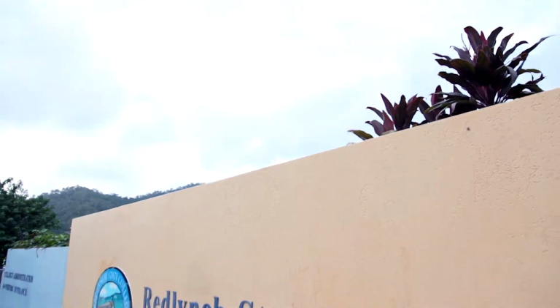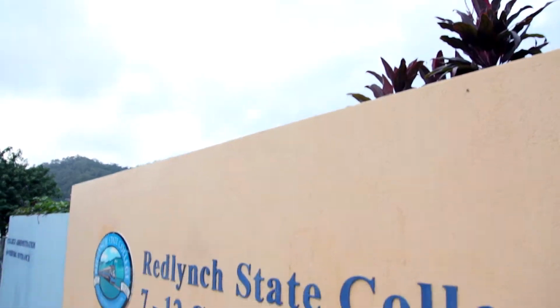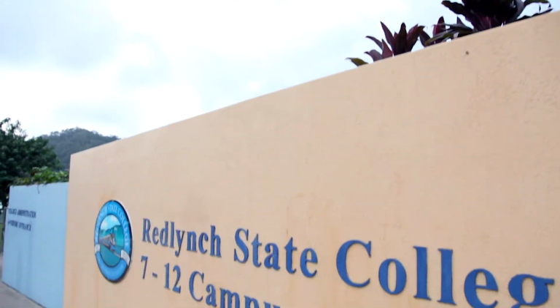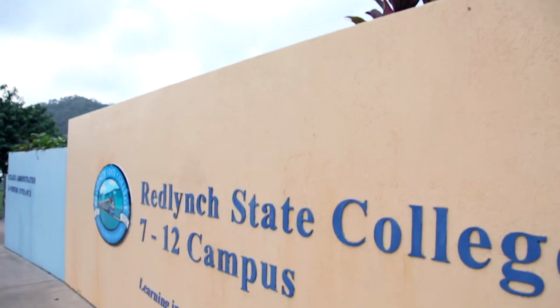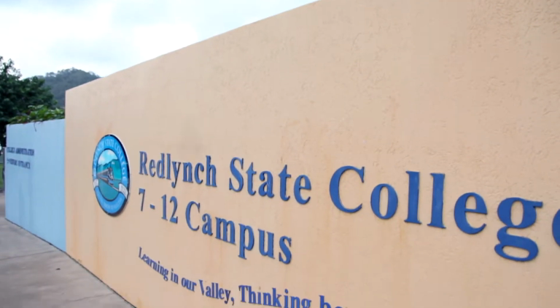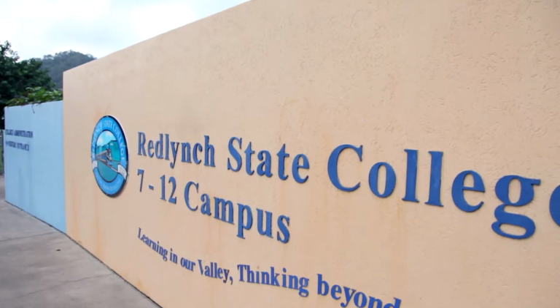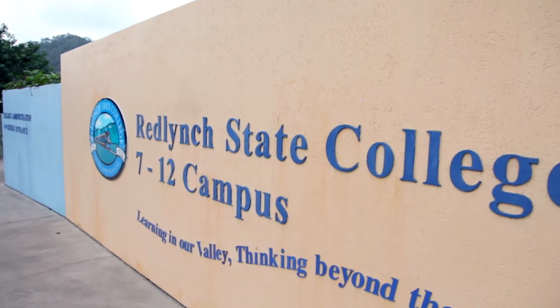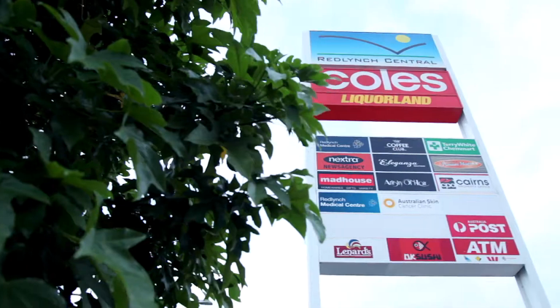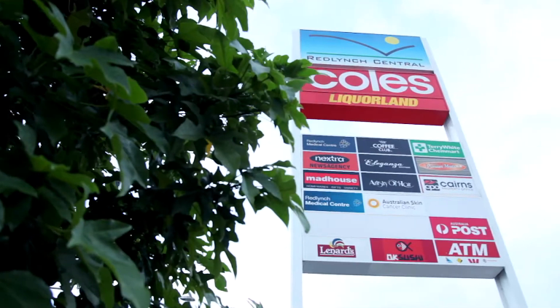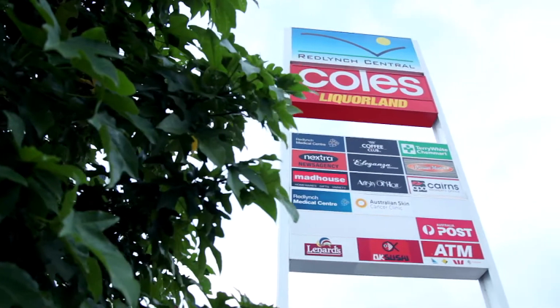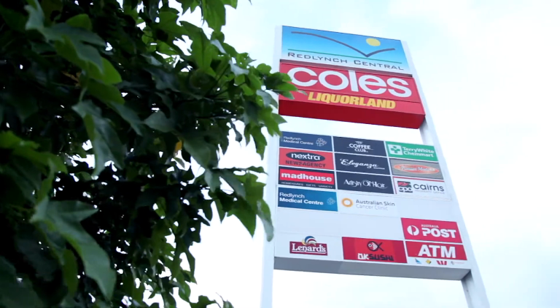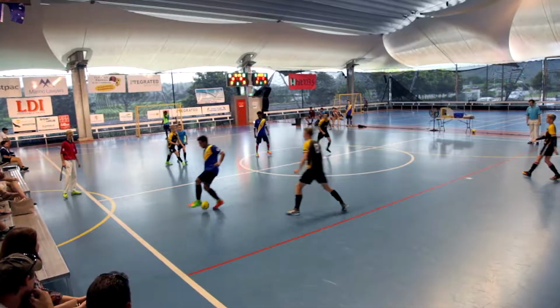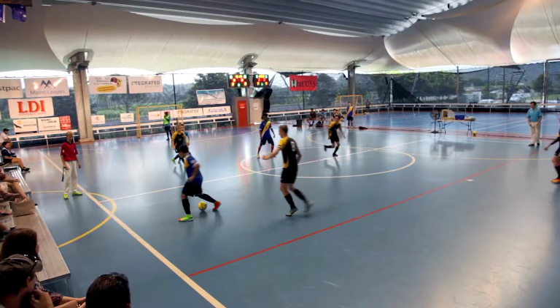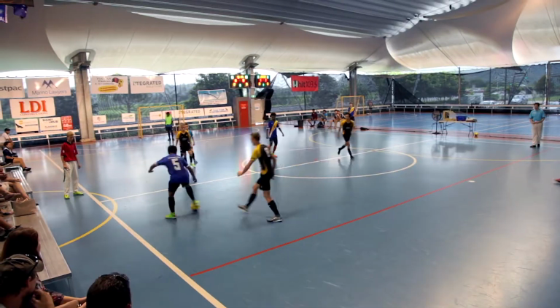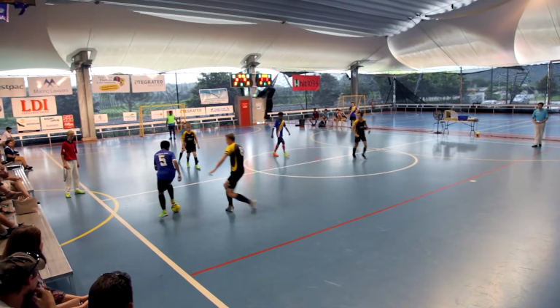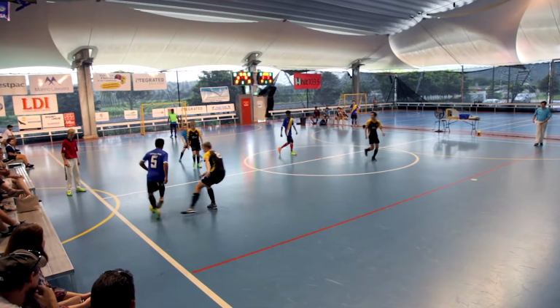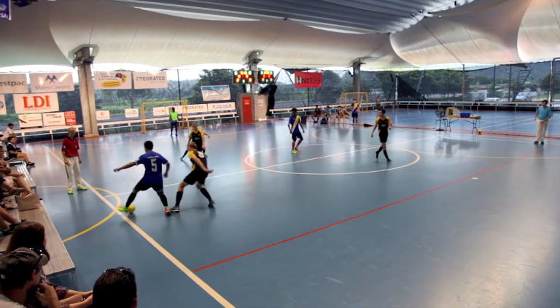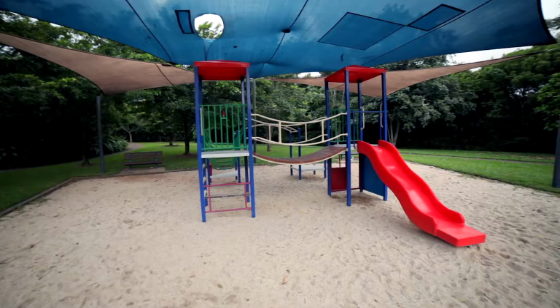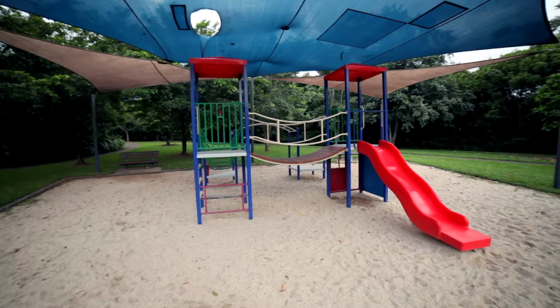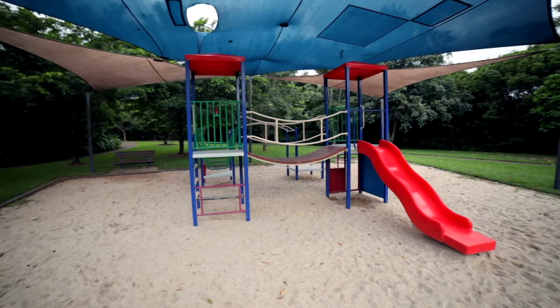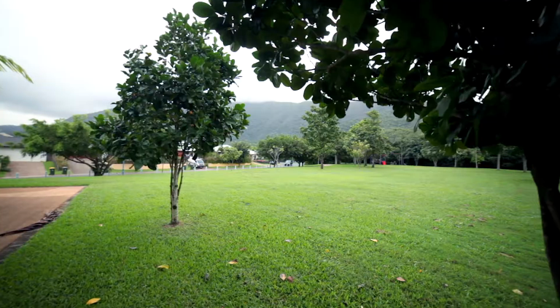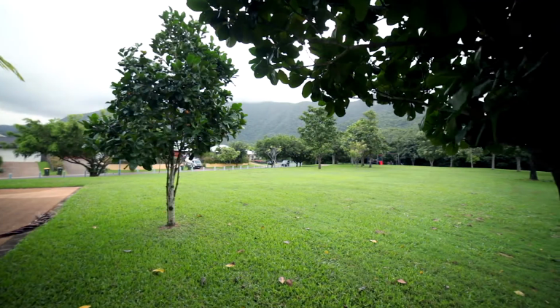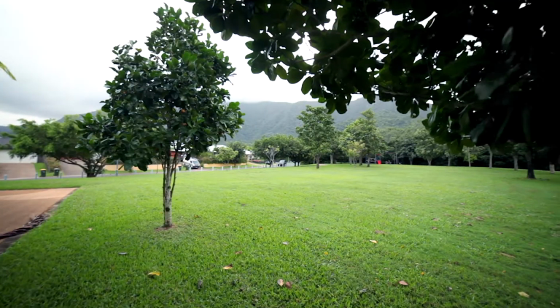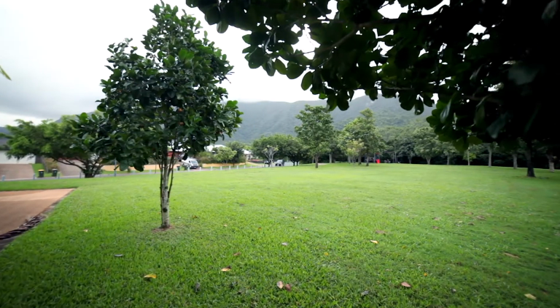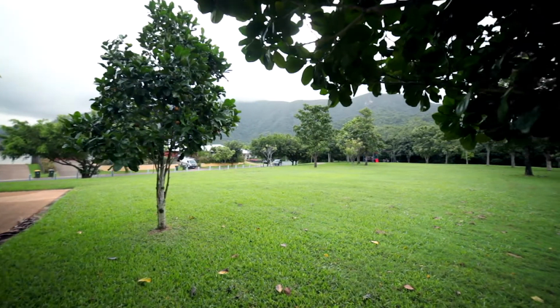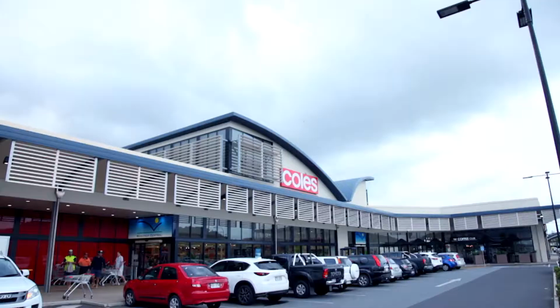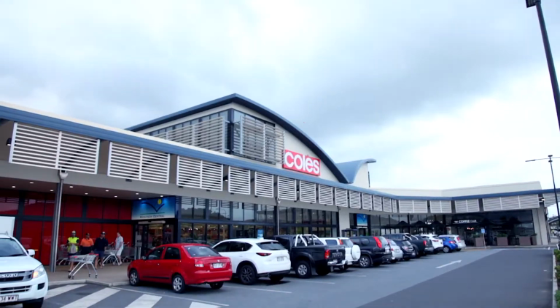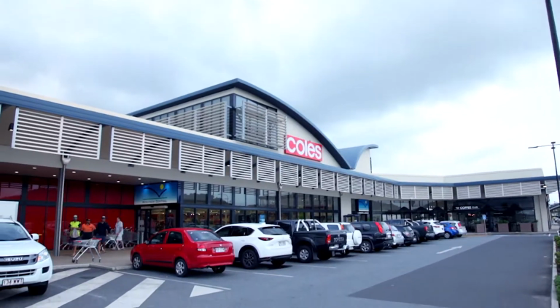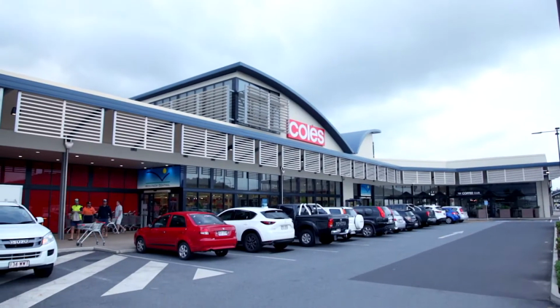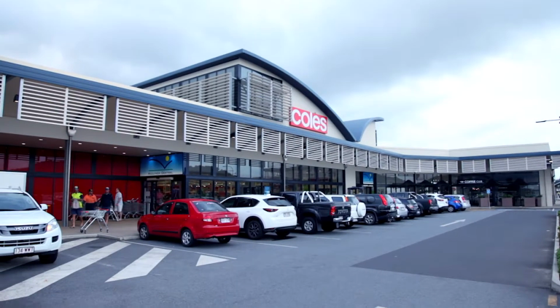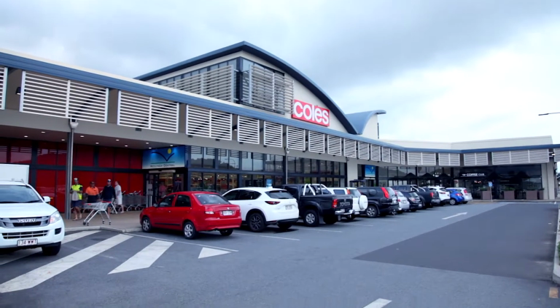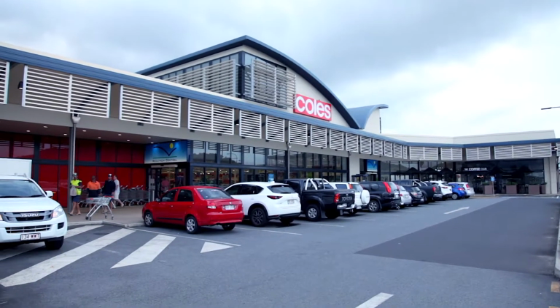Walk to some of Cairns' best schools, shopping centres, Red Lent Sports Stadium, playgrounds and parks. It's a true heartbeat of a community.